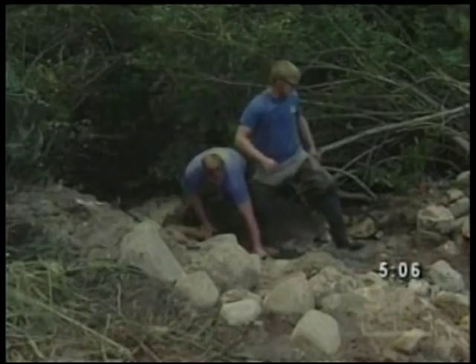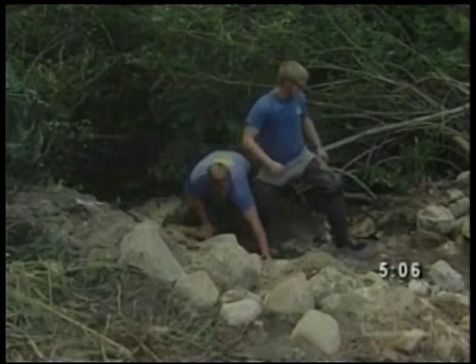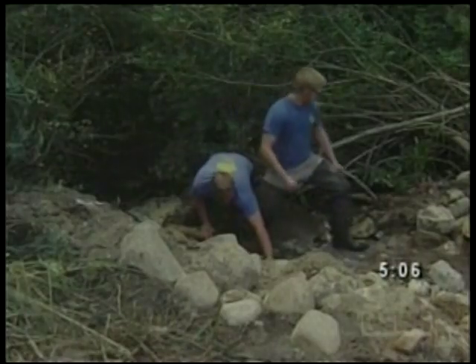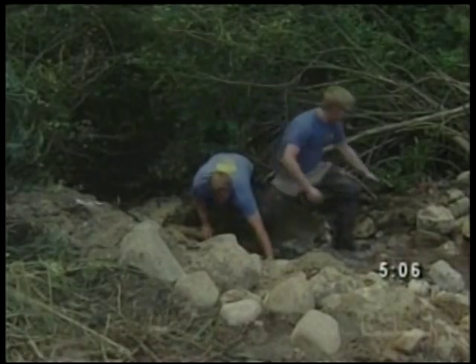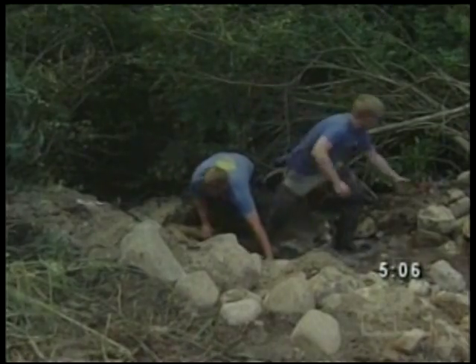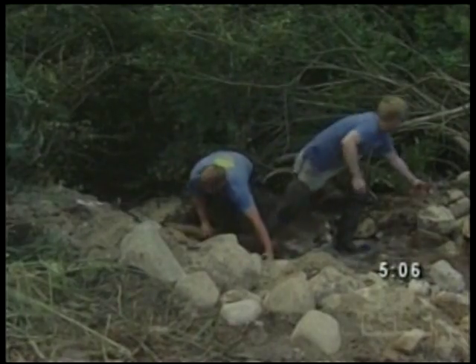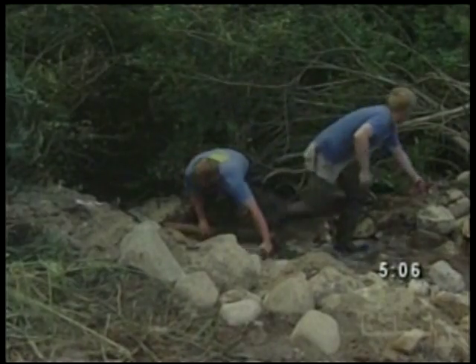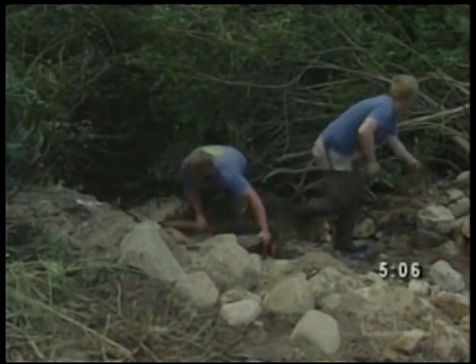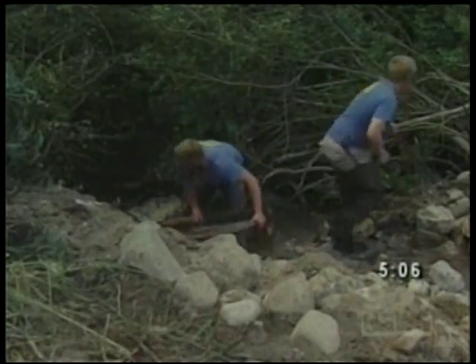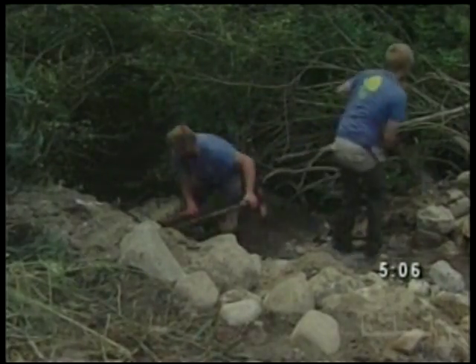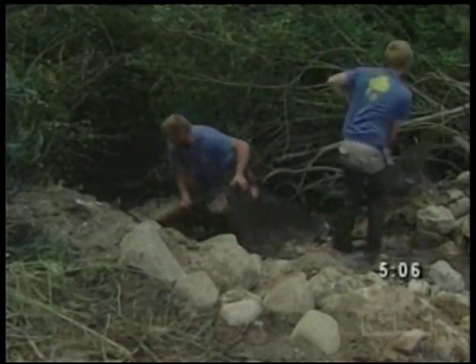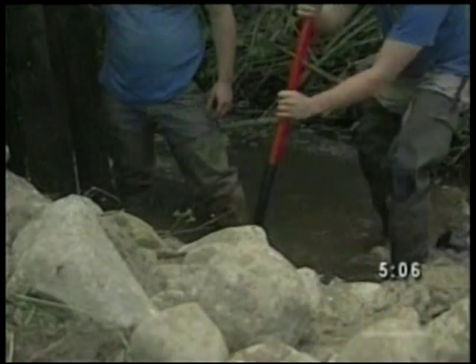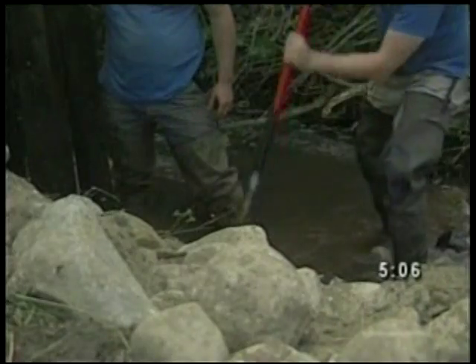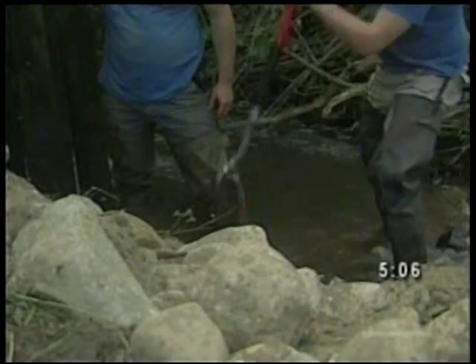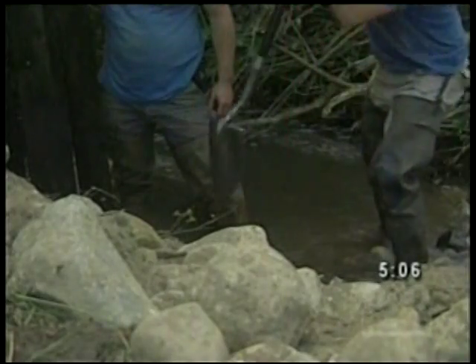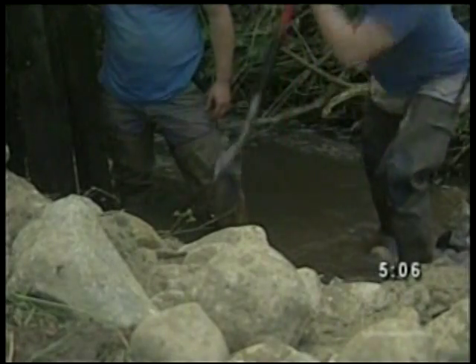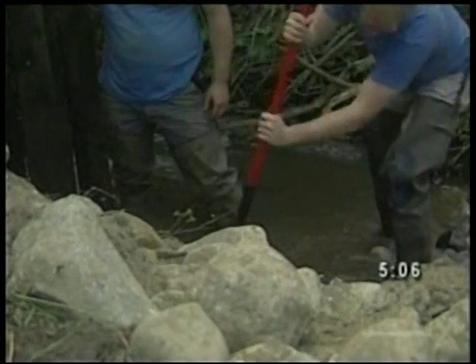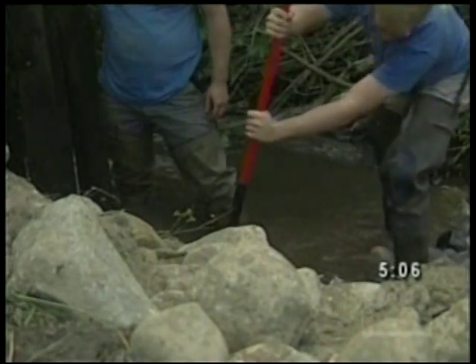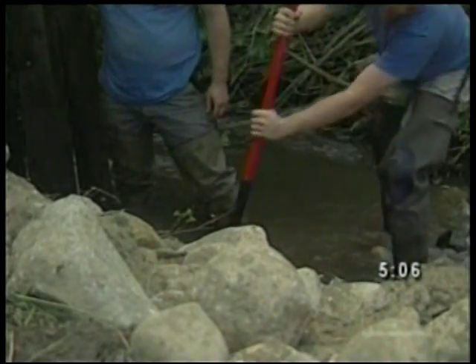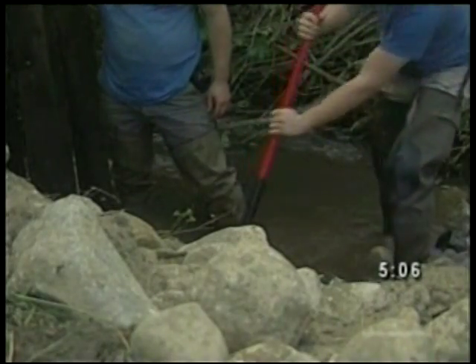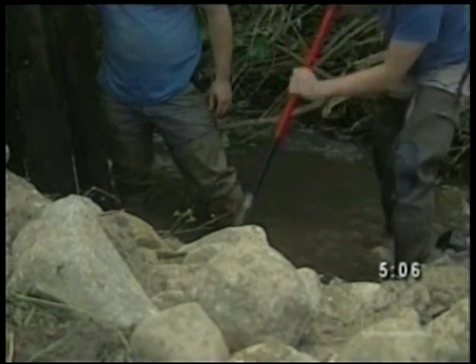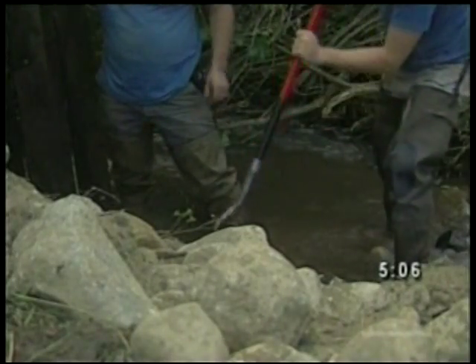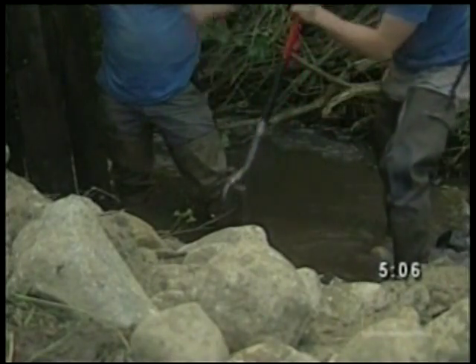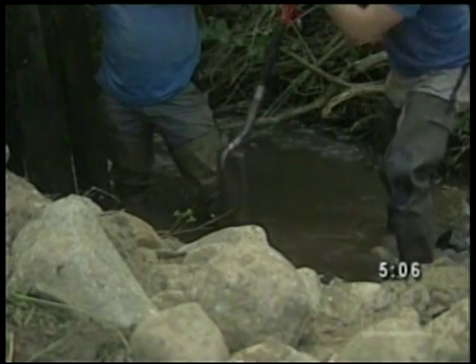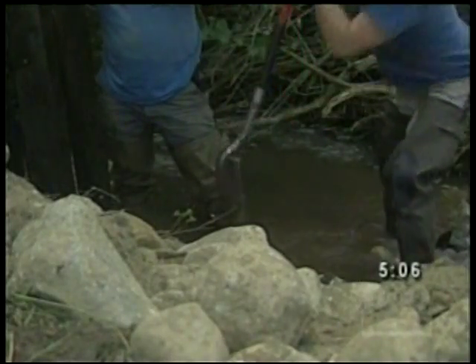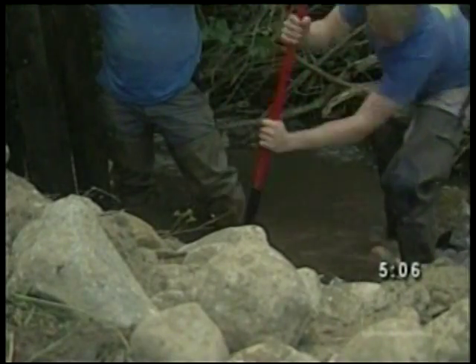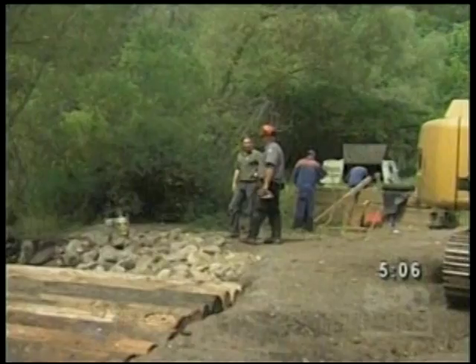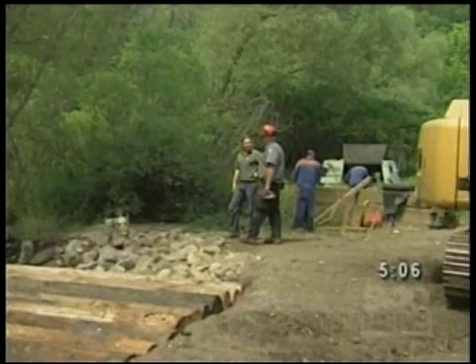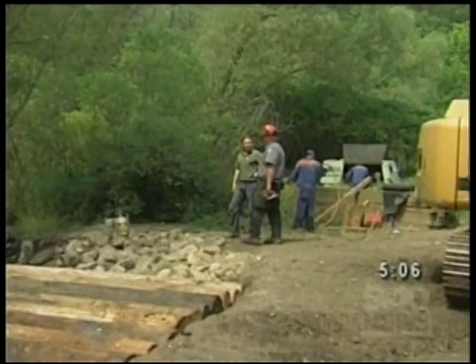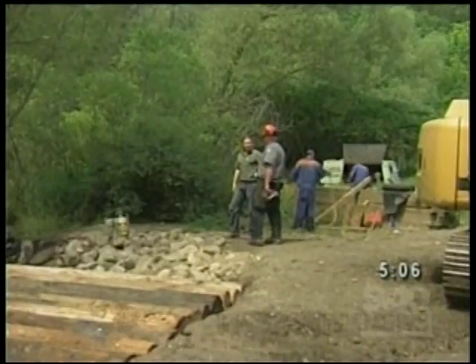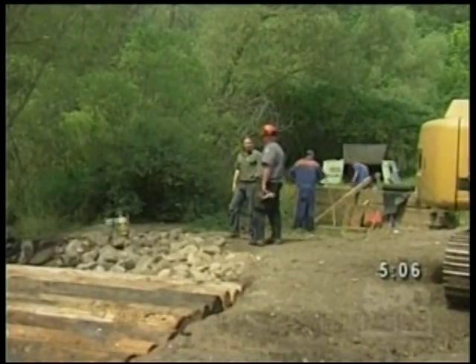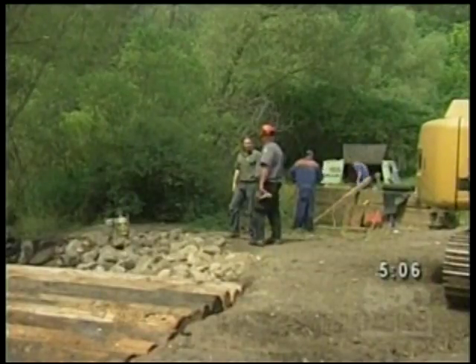Today, workers created the natural stream so fish can move, rest, and eat easier.